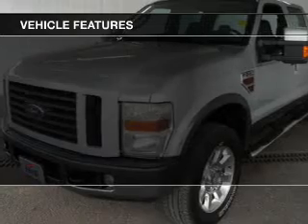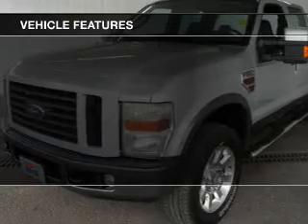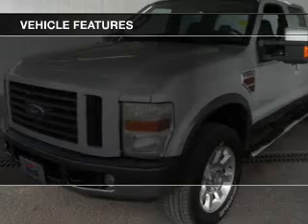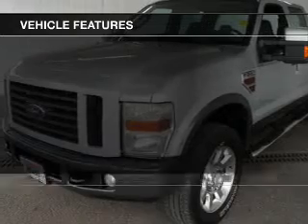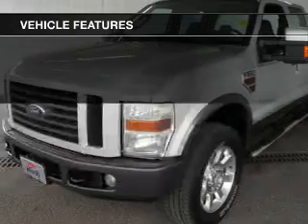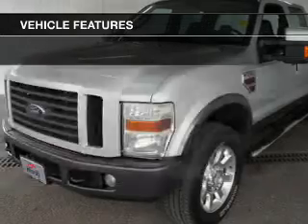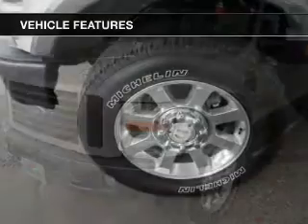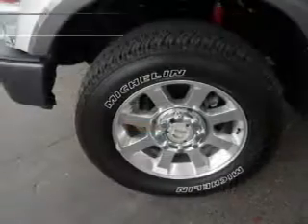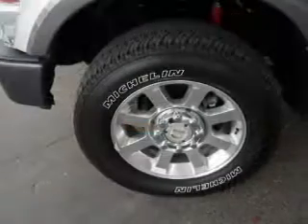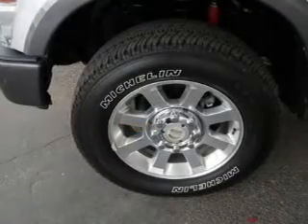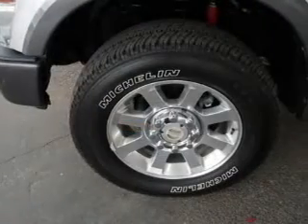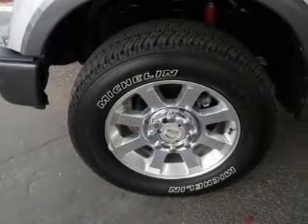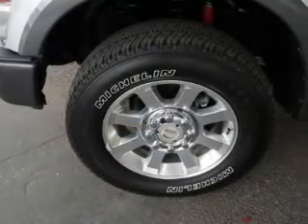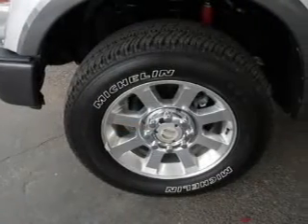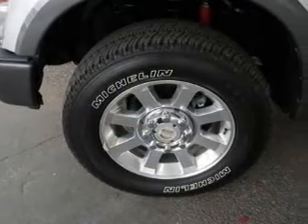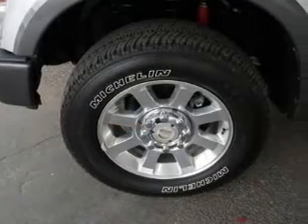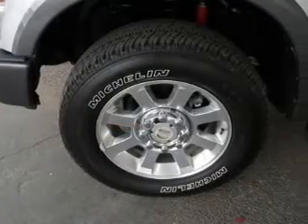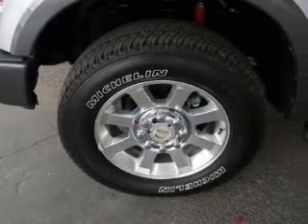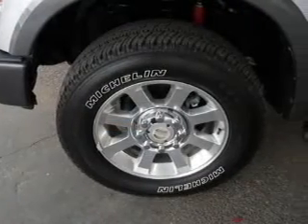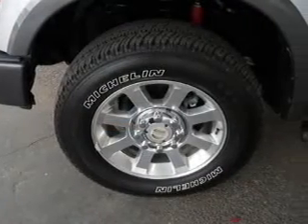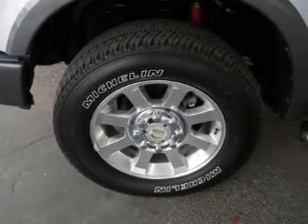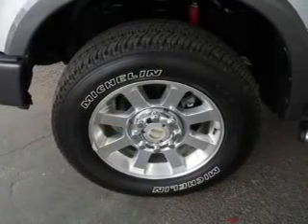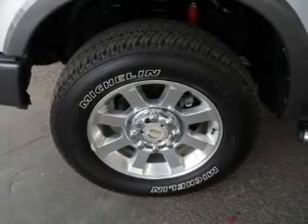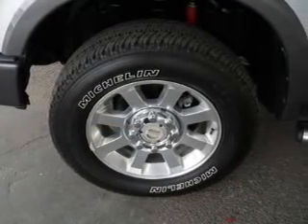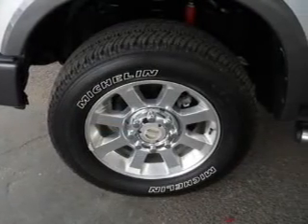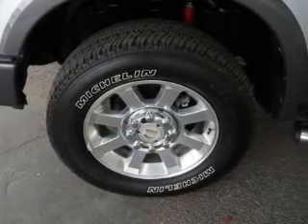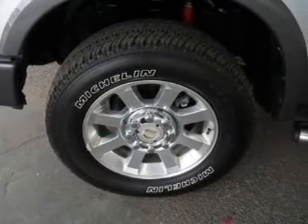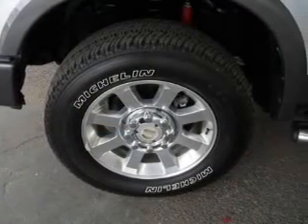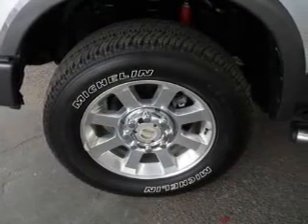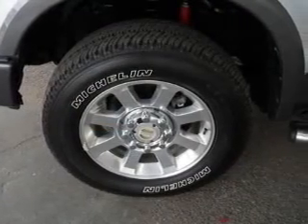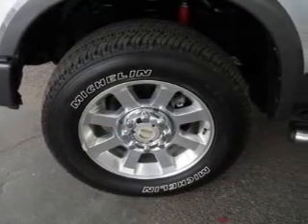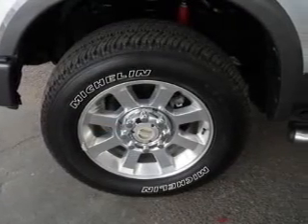An adjustable tilt steering wheel, power seats, cruise control, and keyless entry.